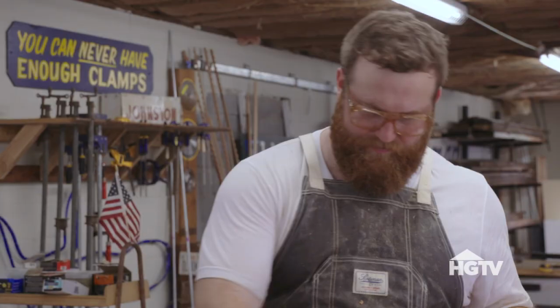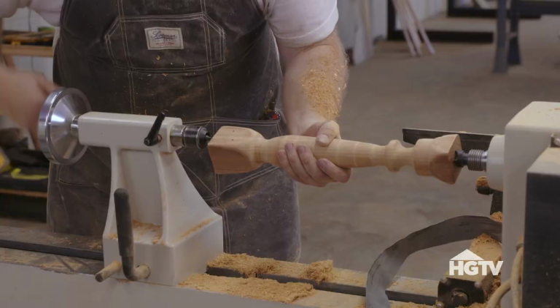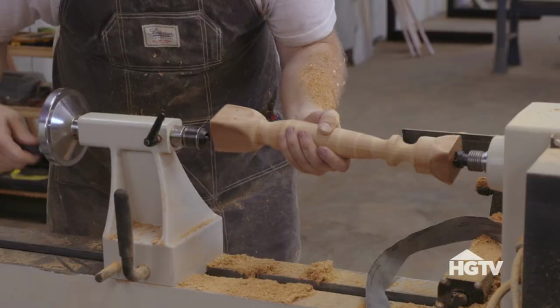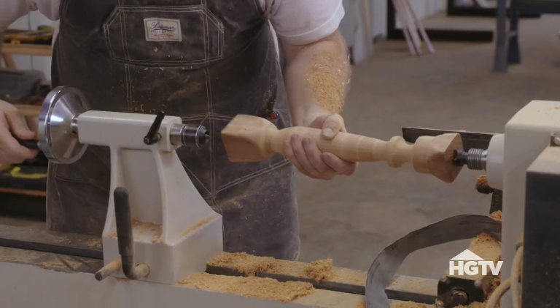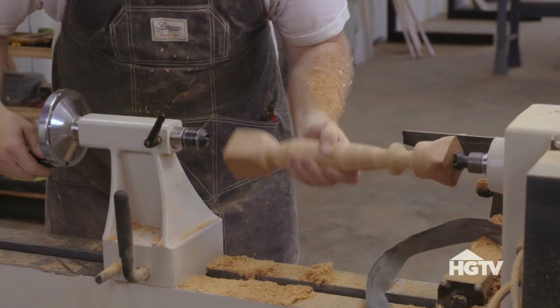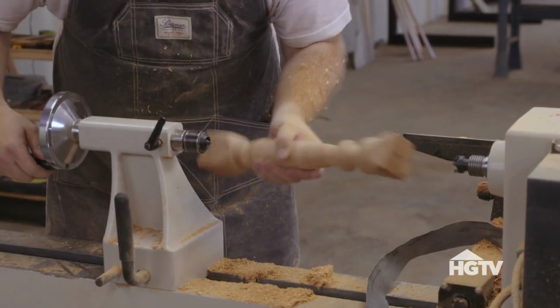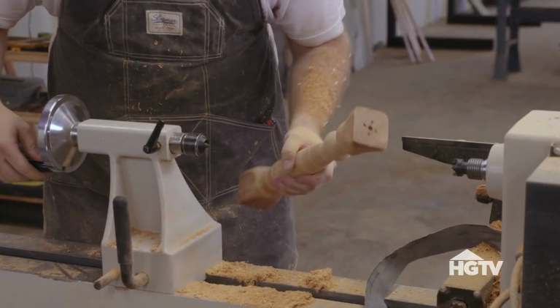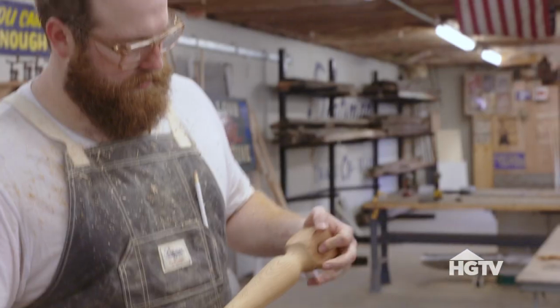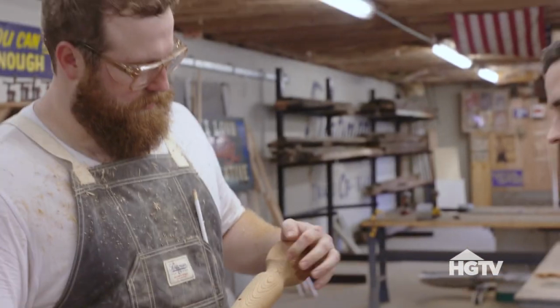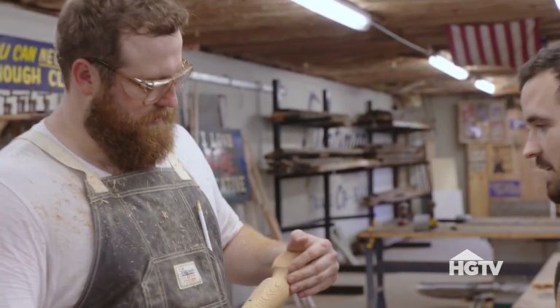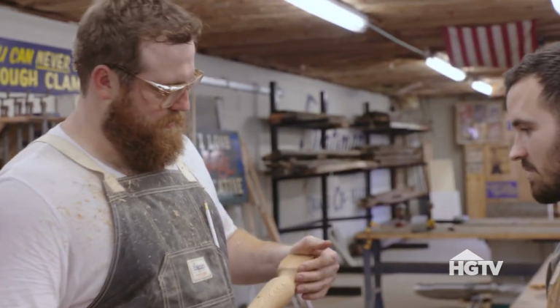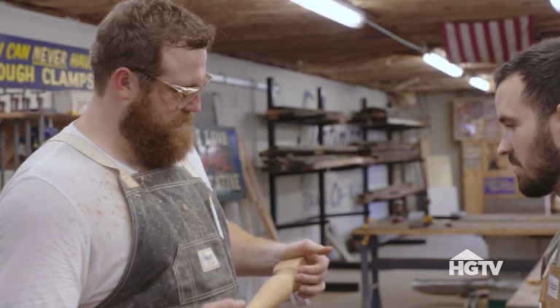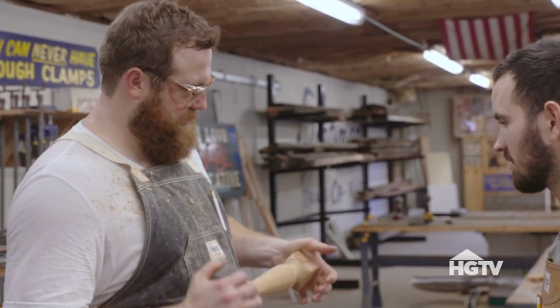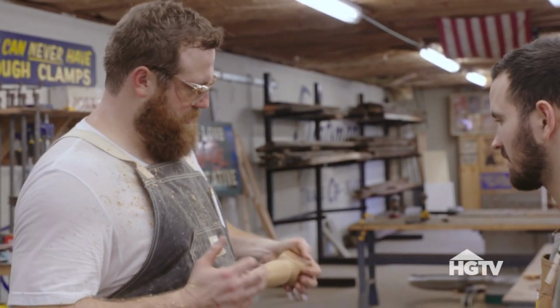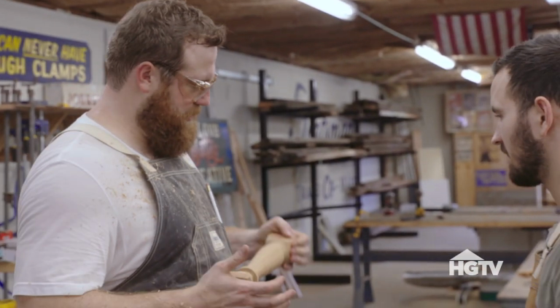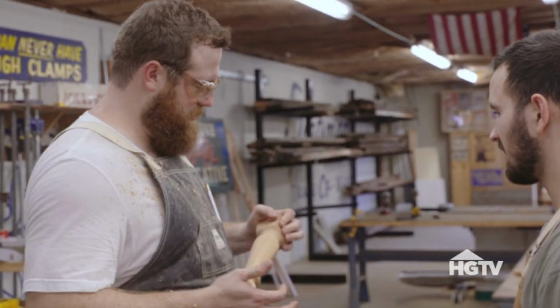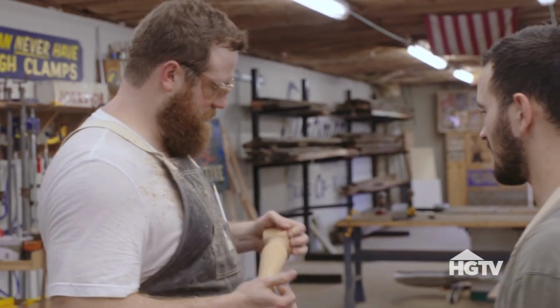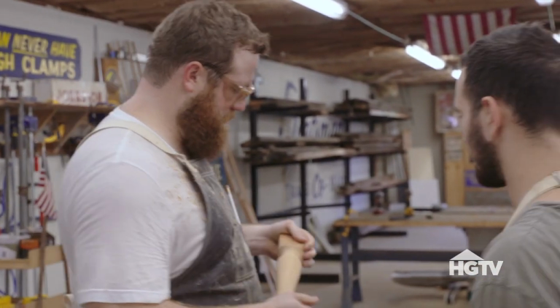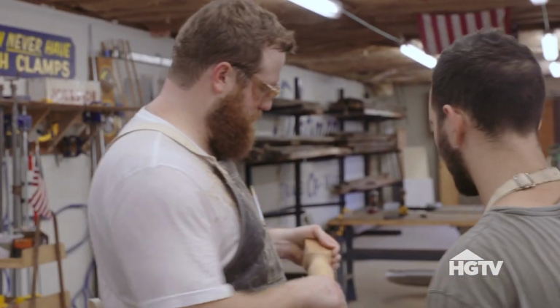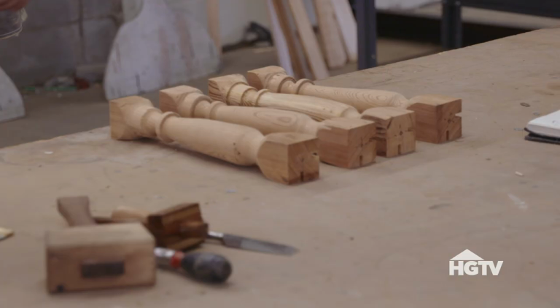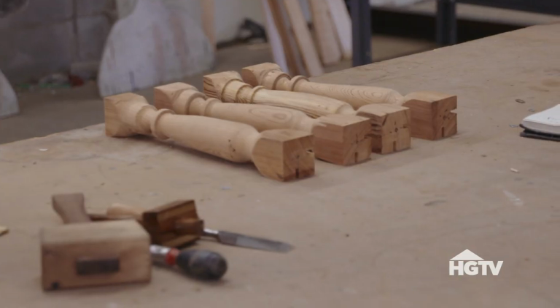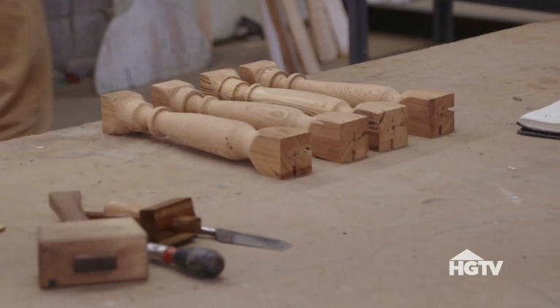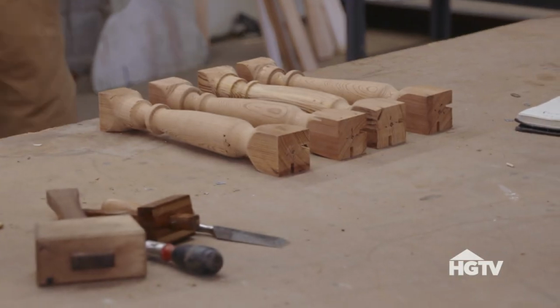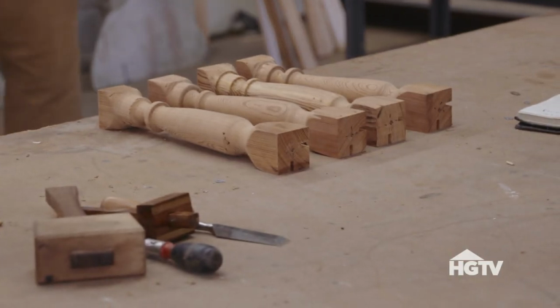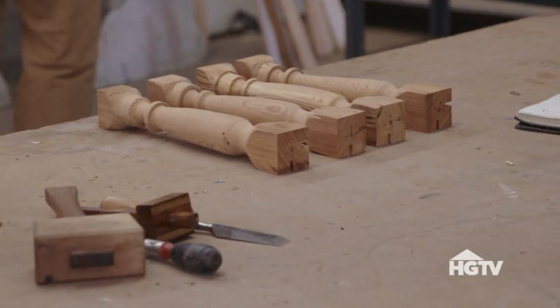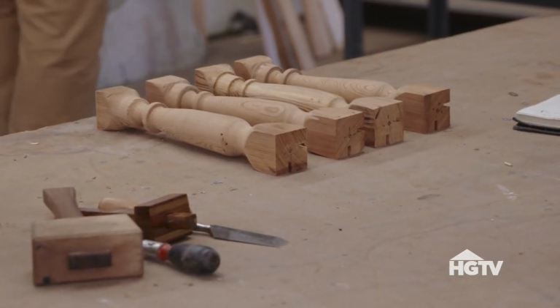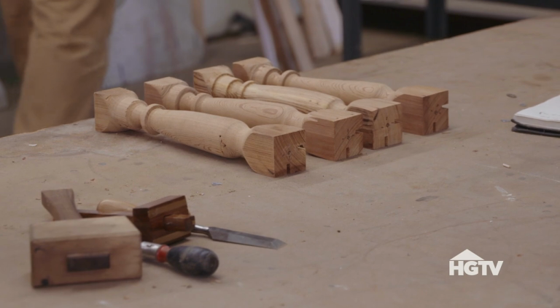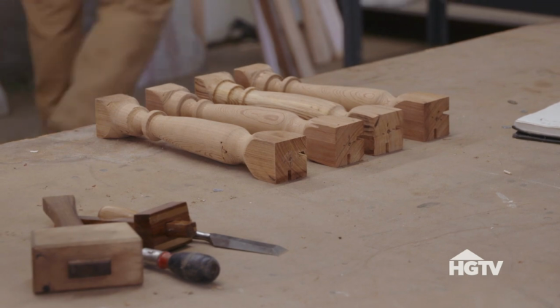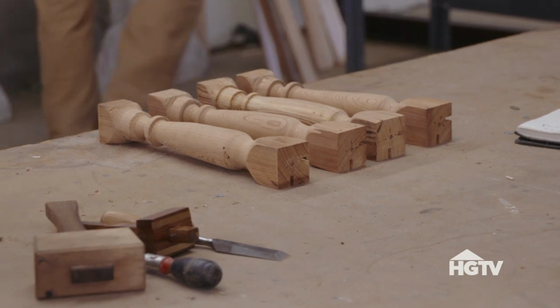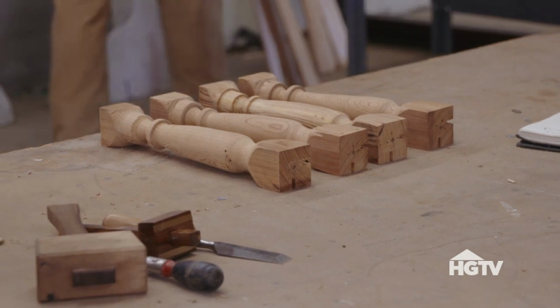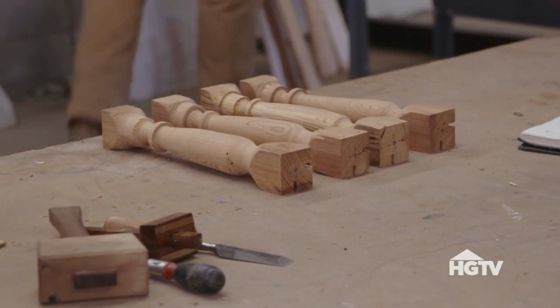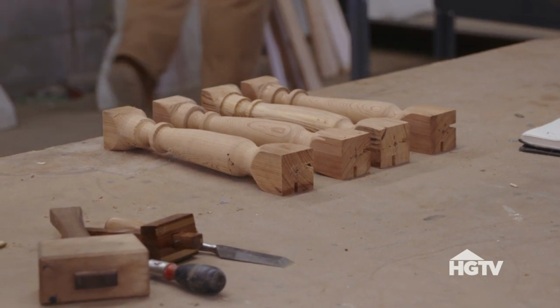All right. Man, nice. Turned out good. Yeah. I love that. Now we've got four legs. We're ready to go.